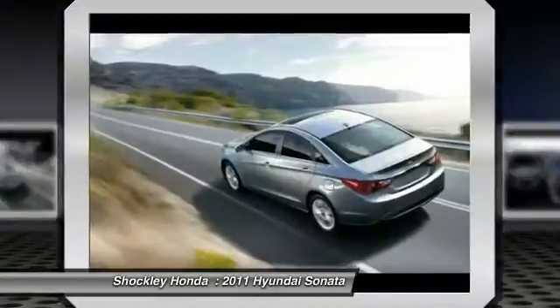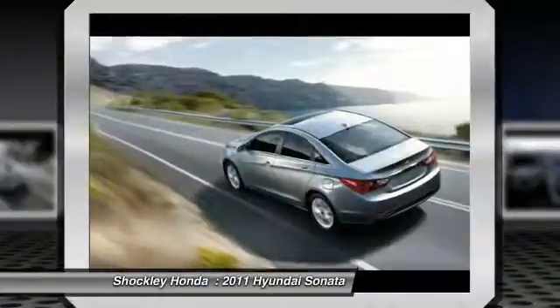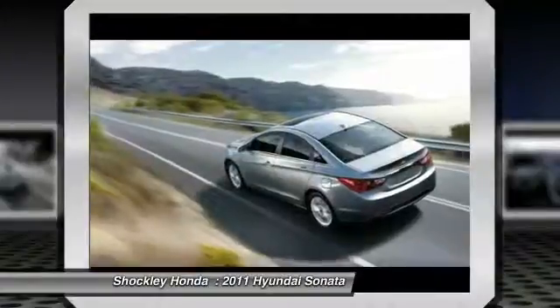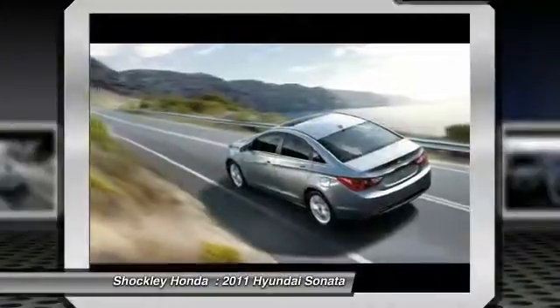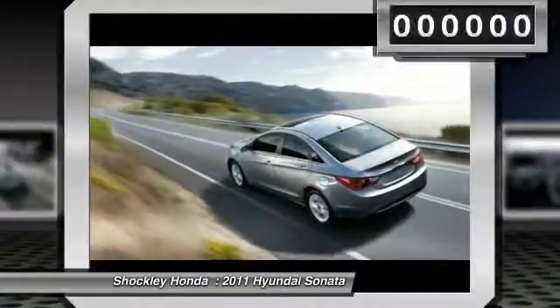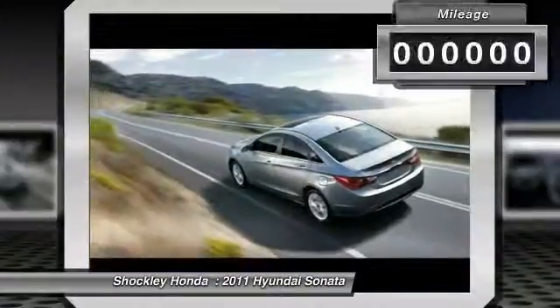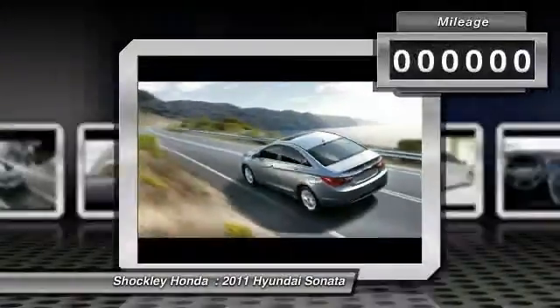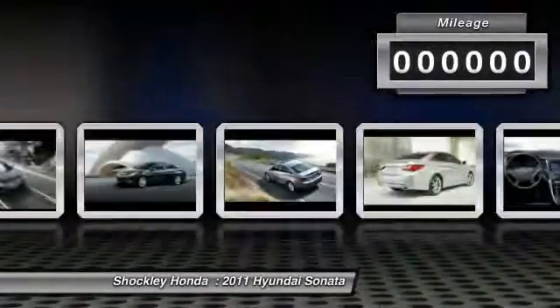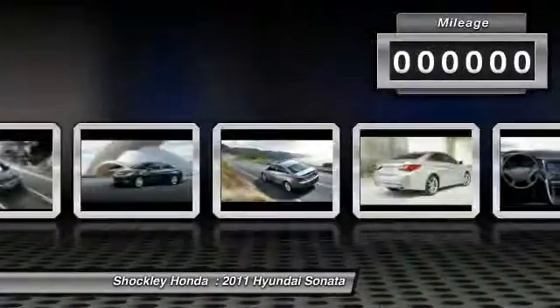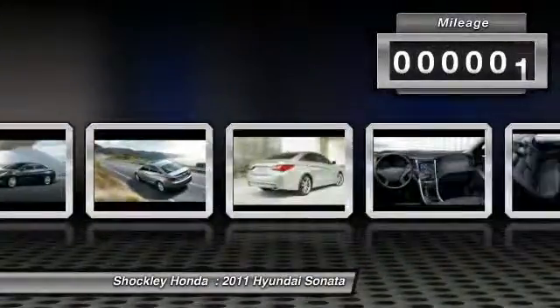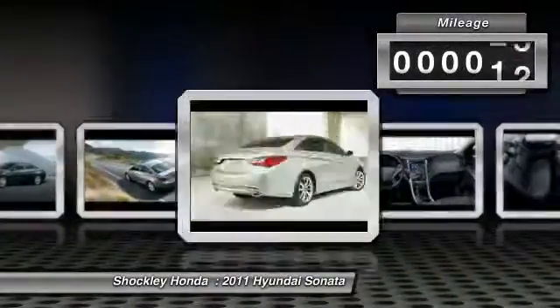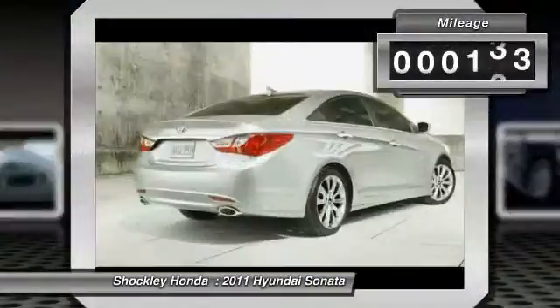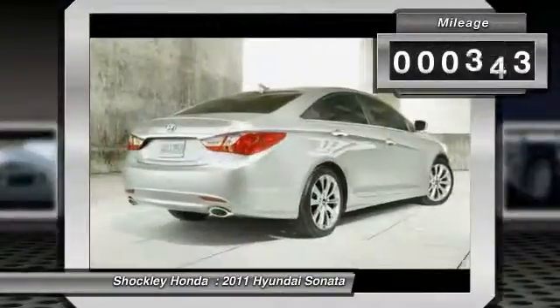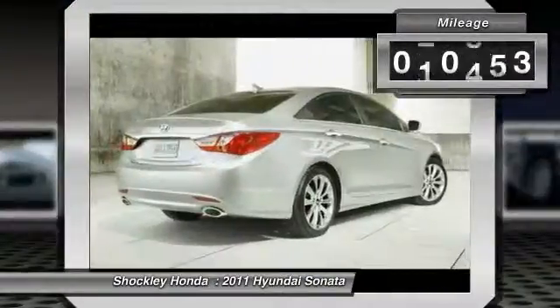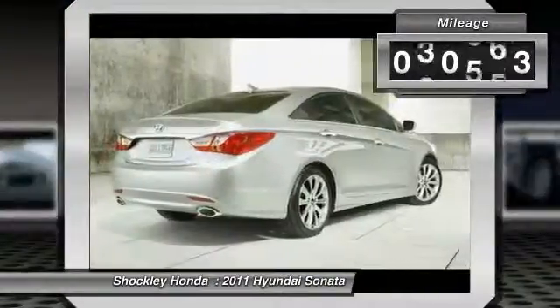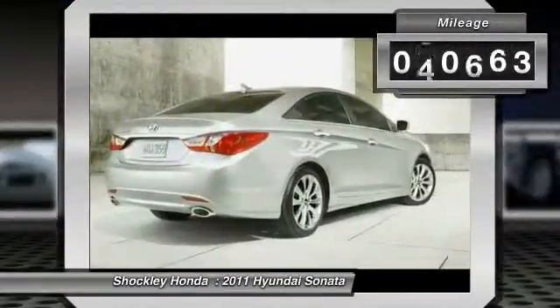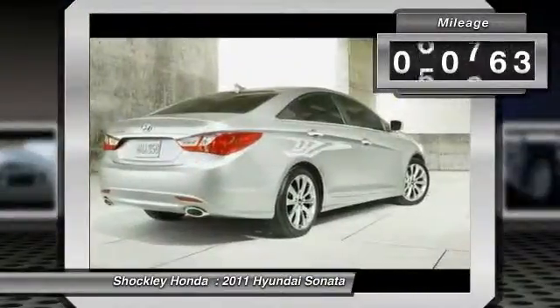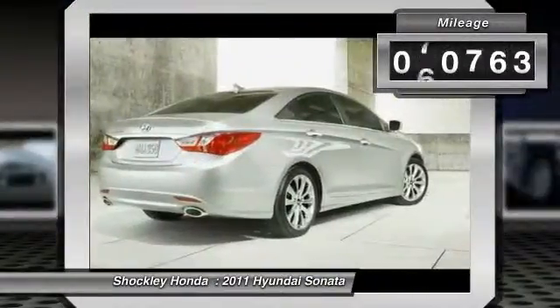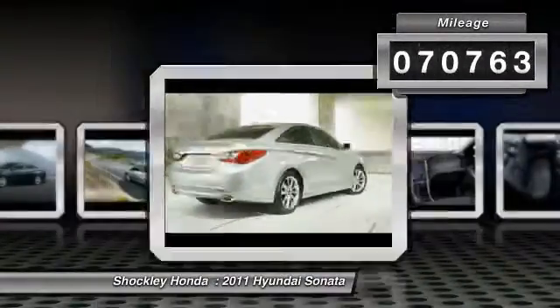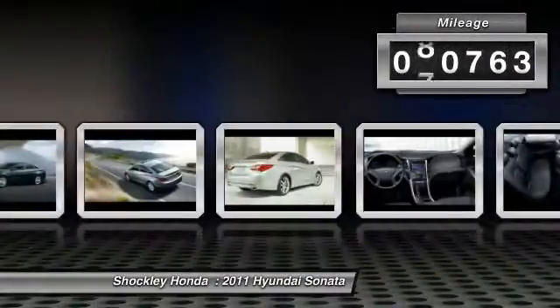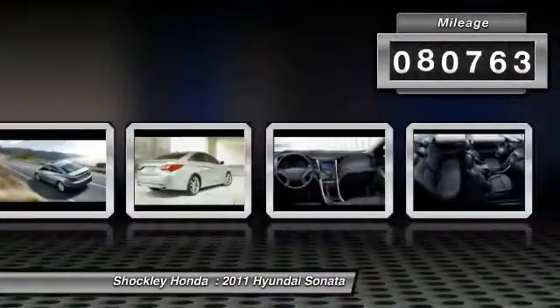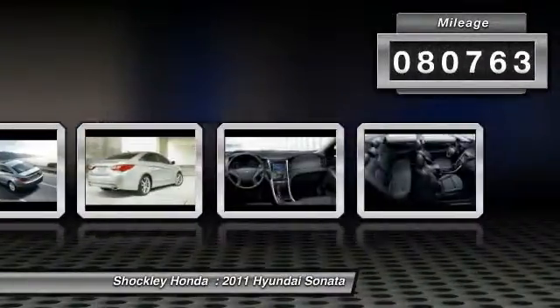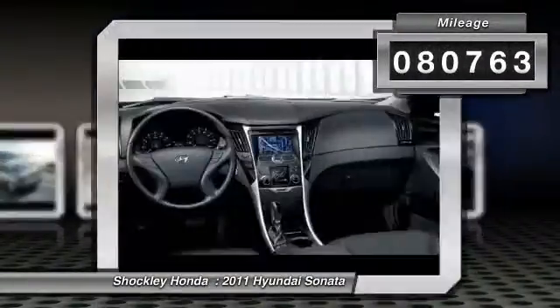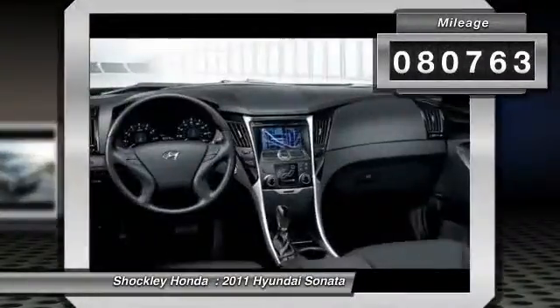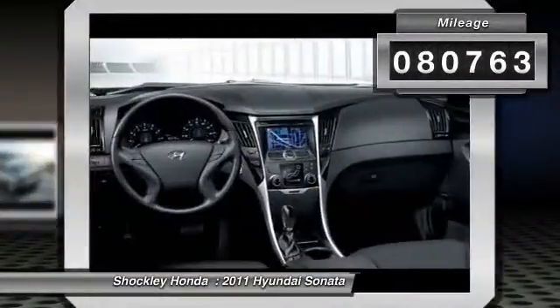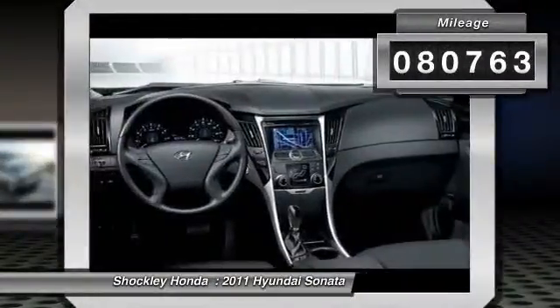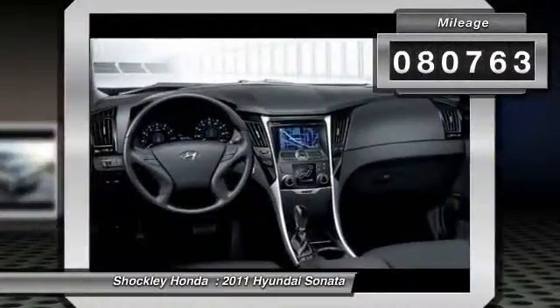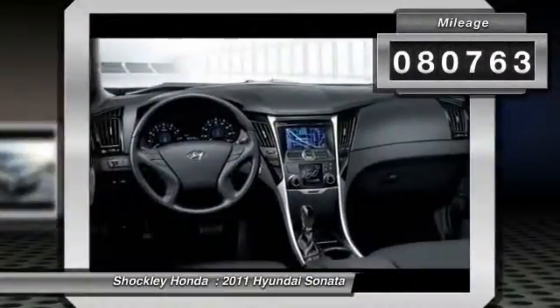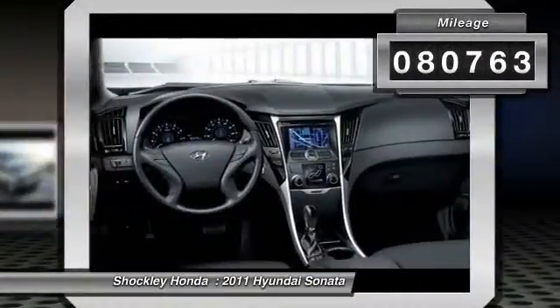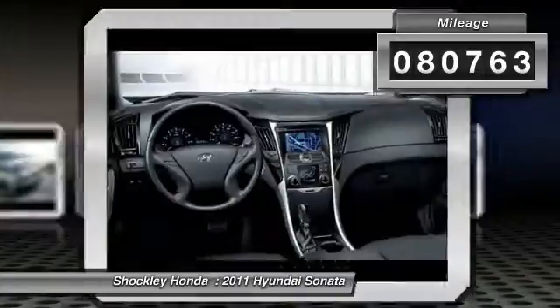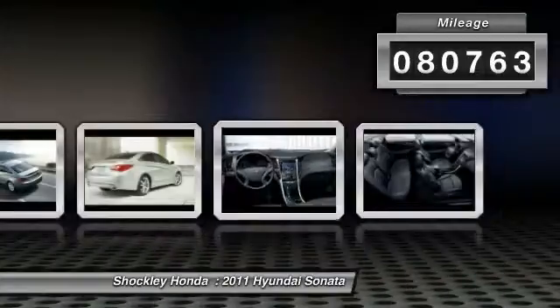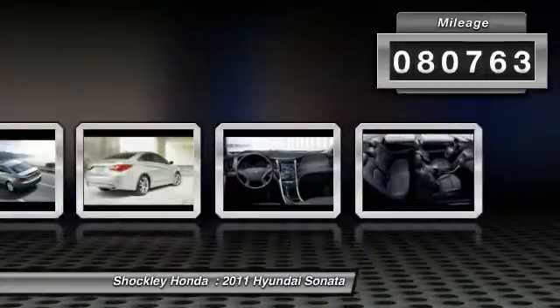This vehicle has less than 85,000 miles. Your new ride is just a phone call away.